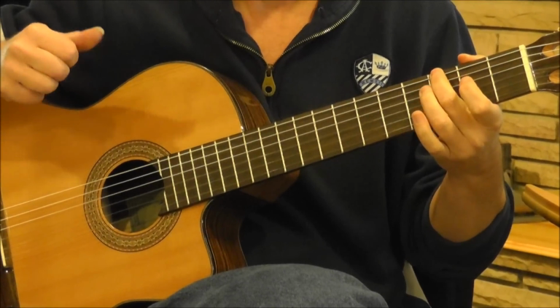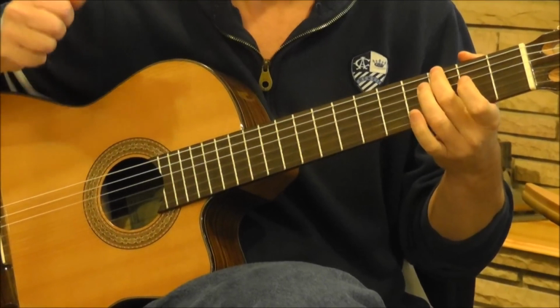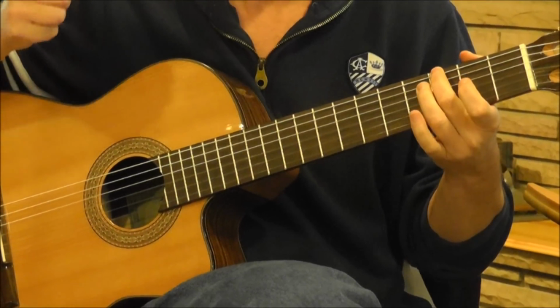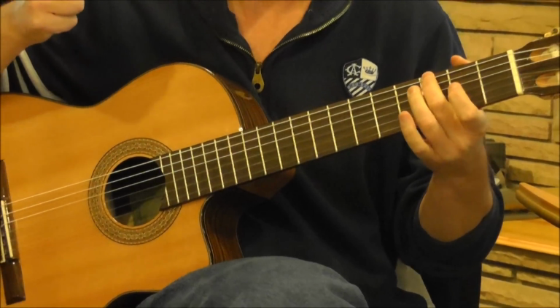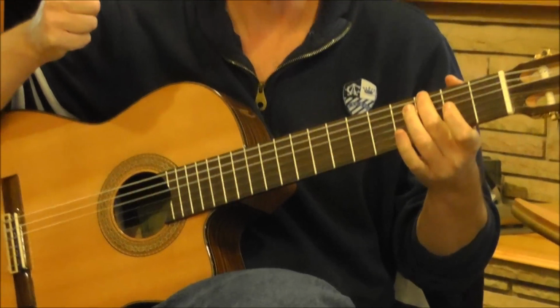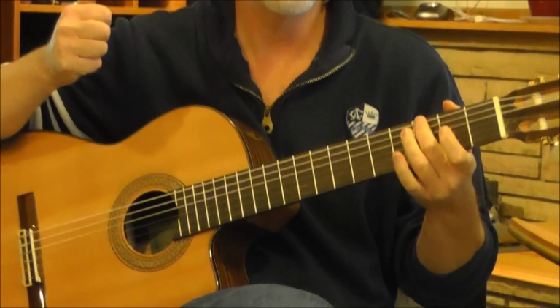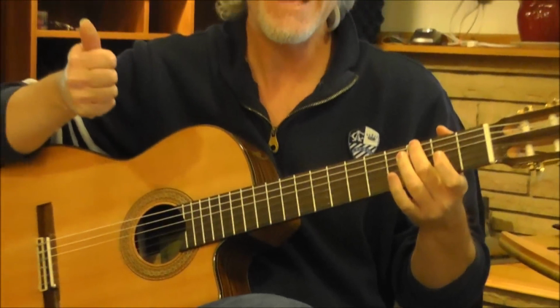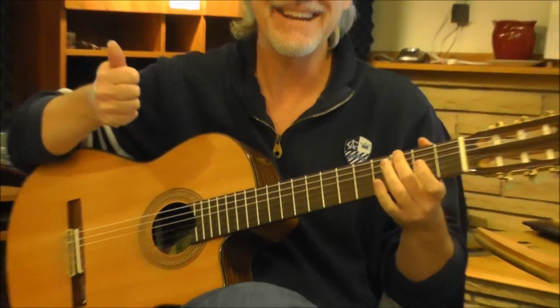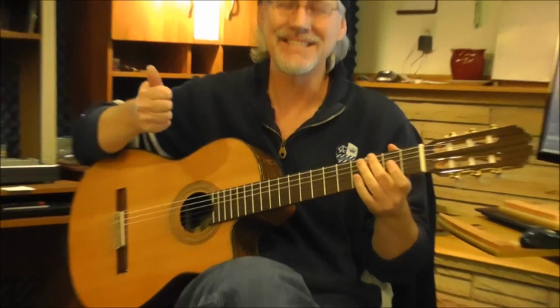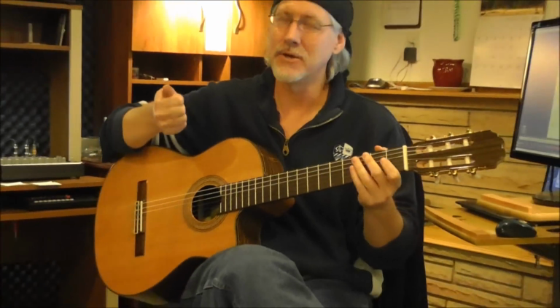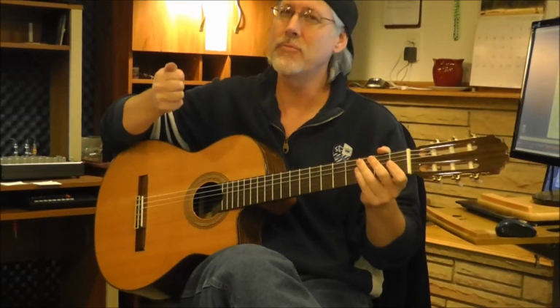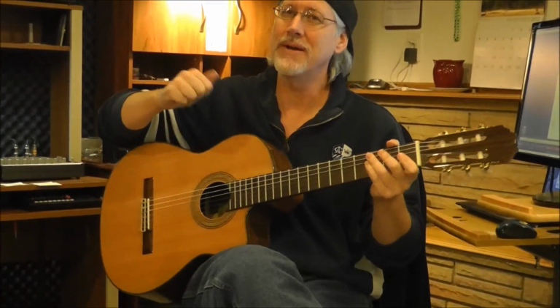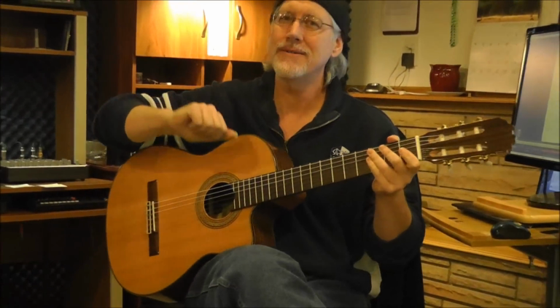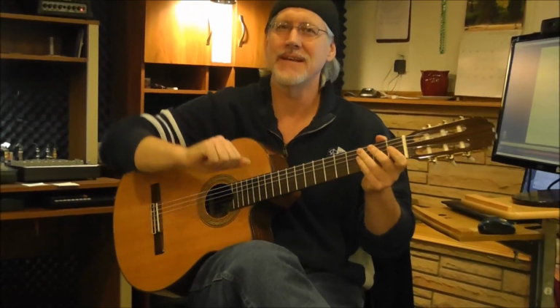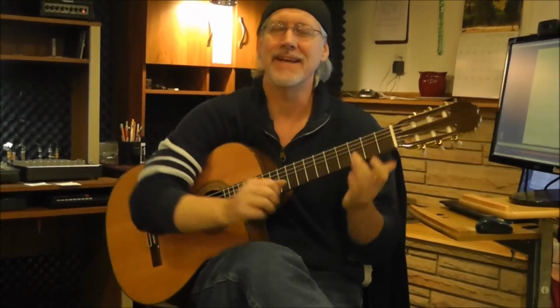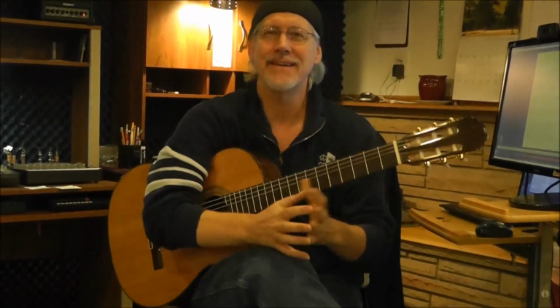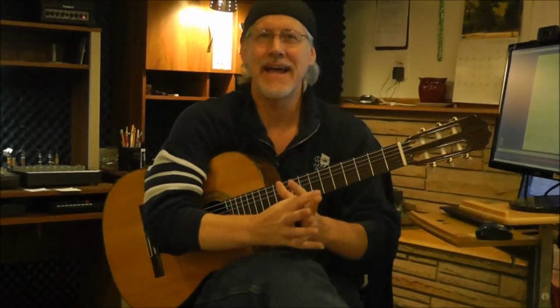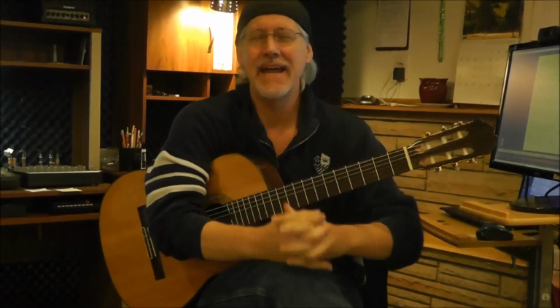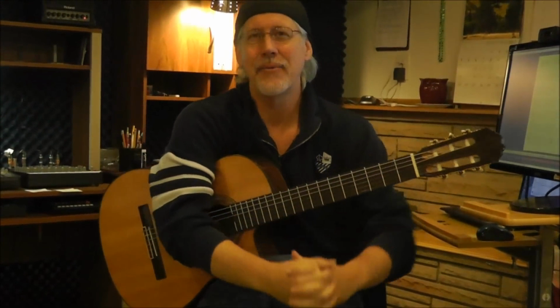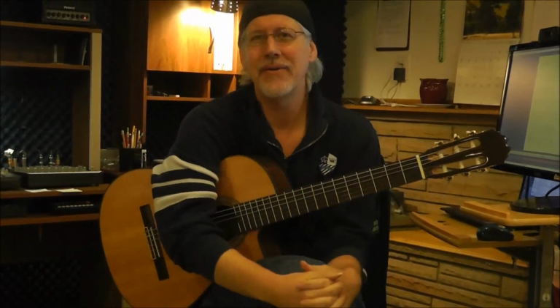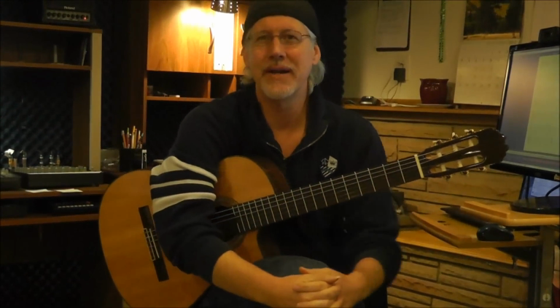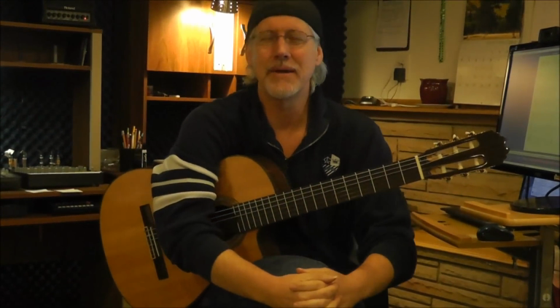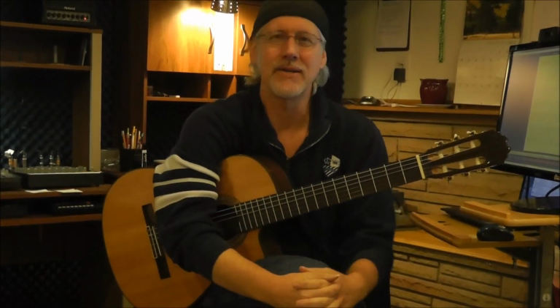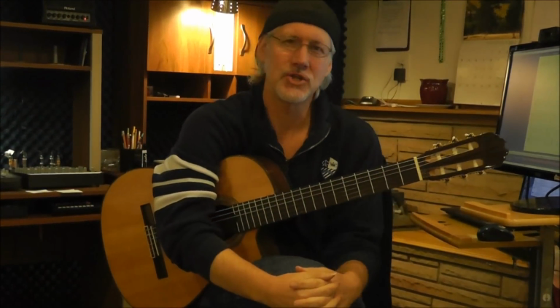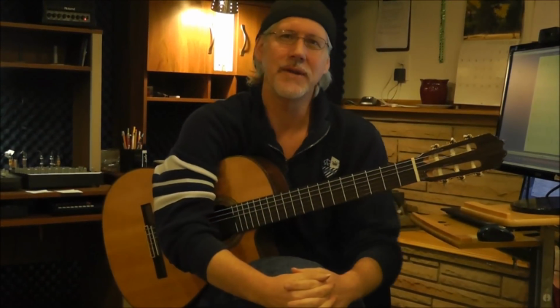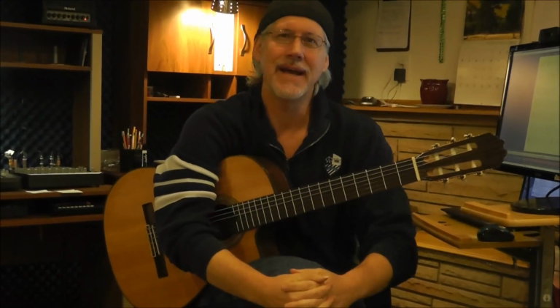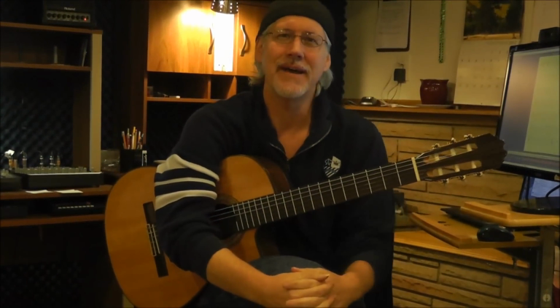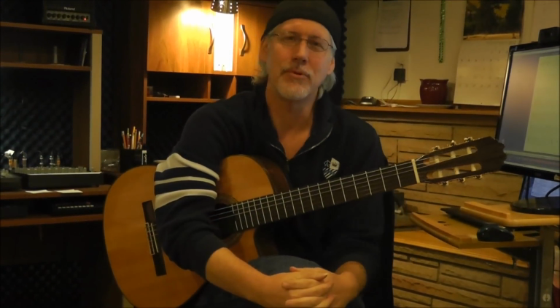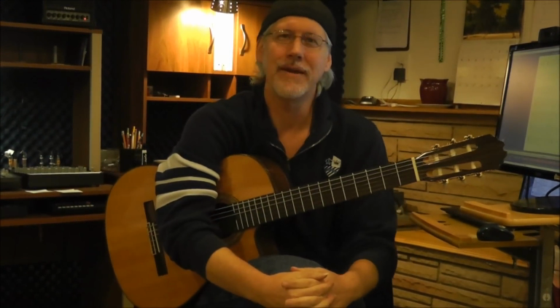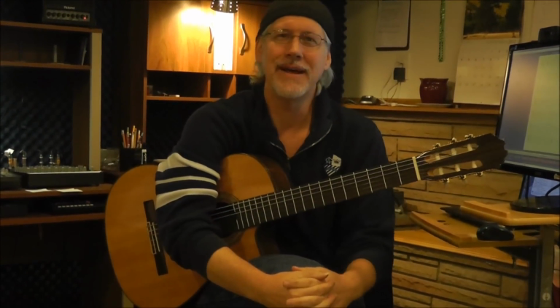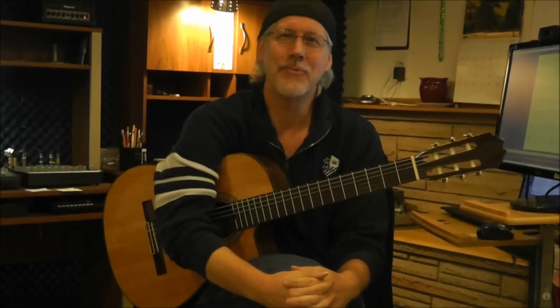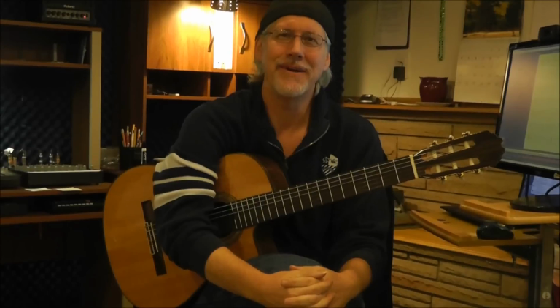So, that is Silver Bells, and hang around — I am going to show you how to play that one.